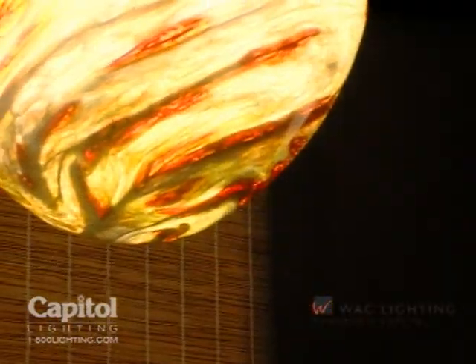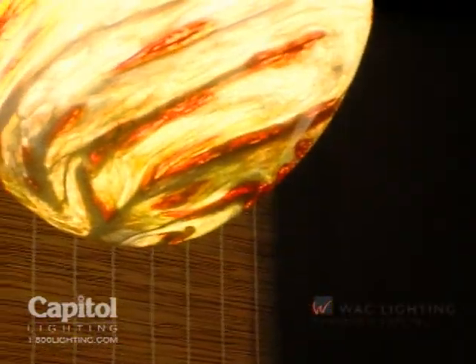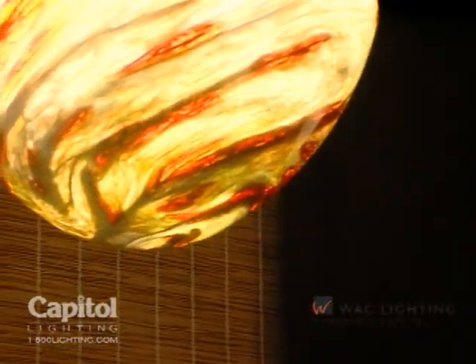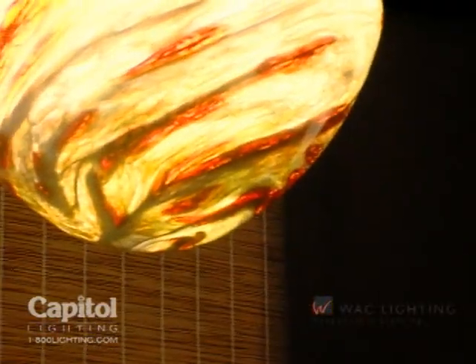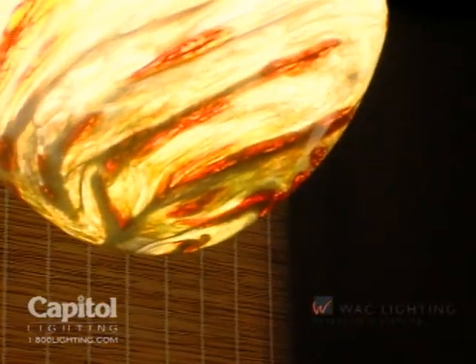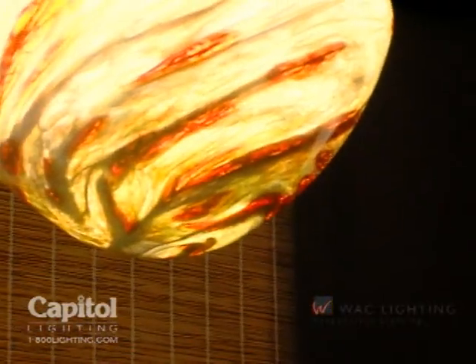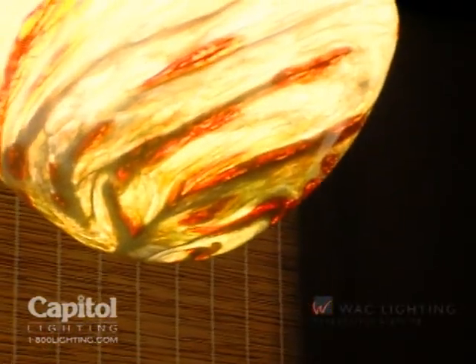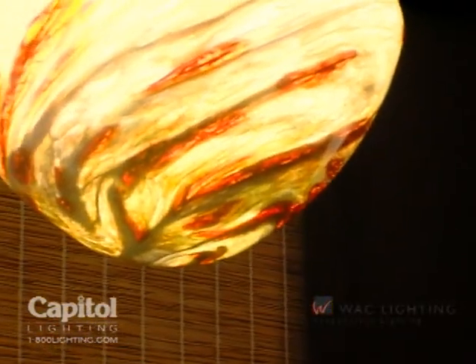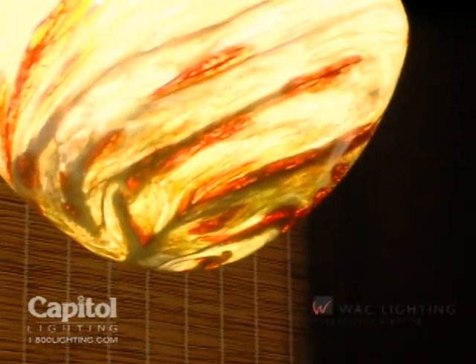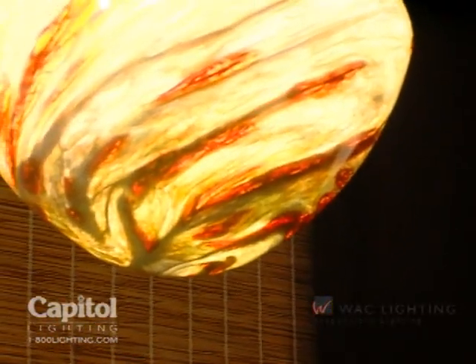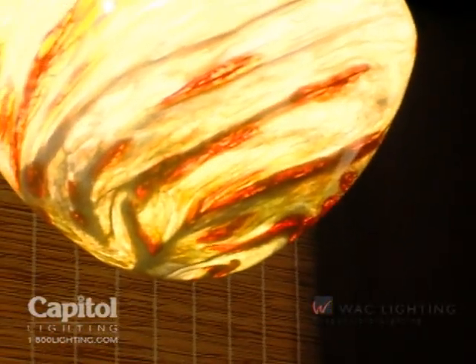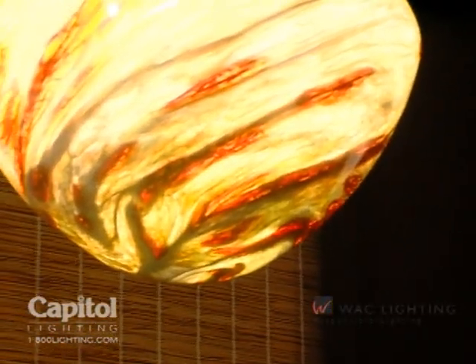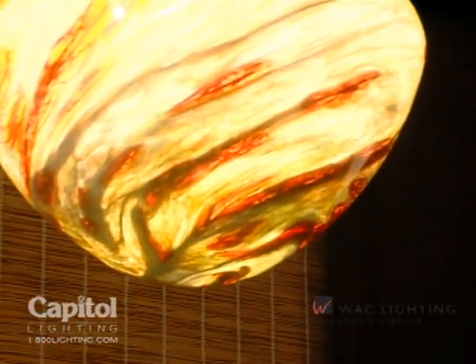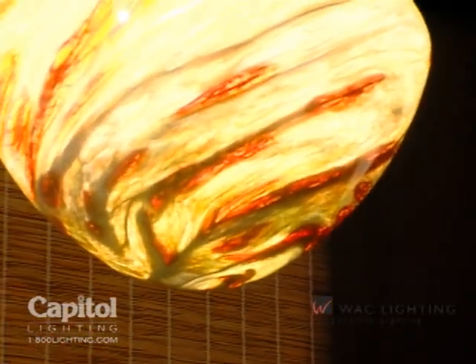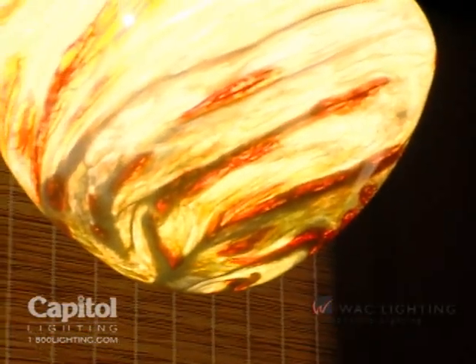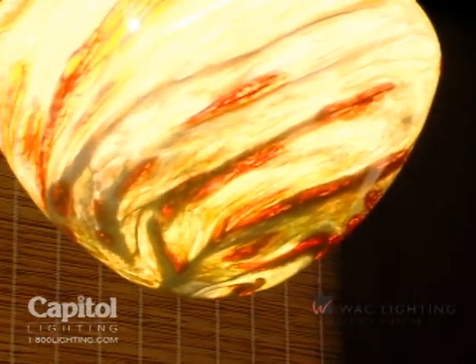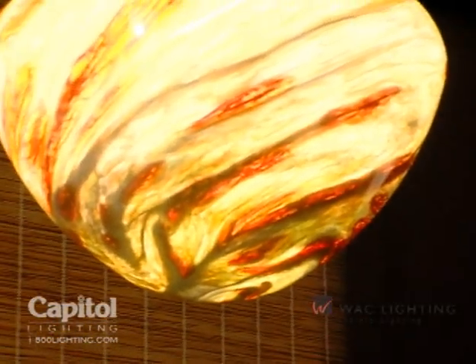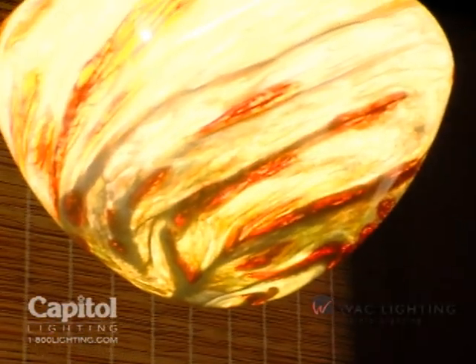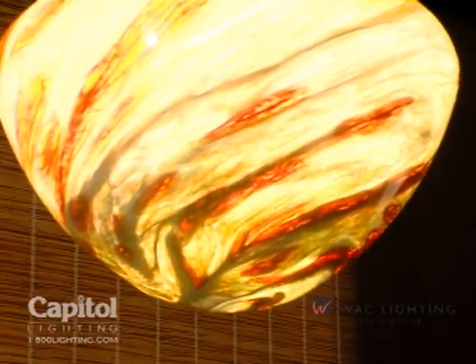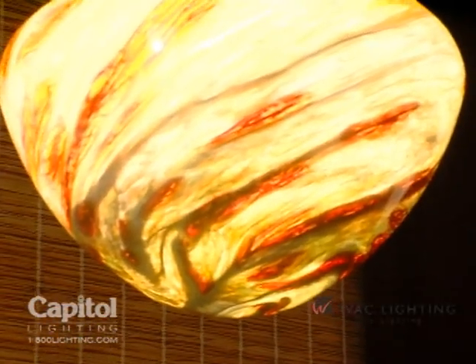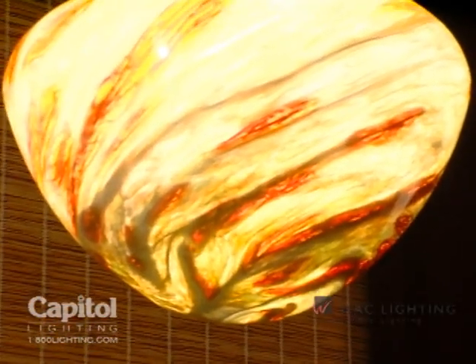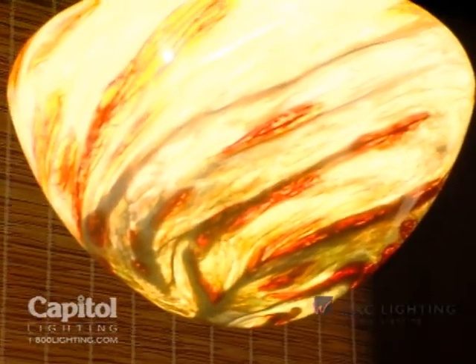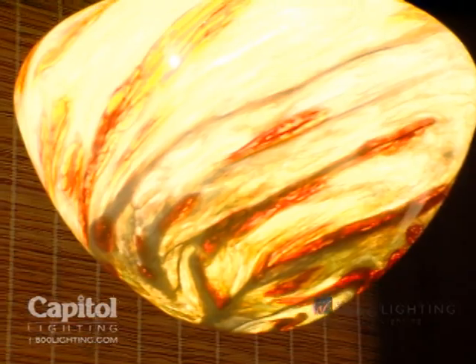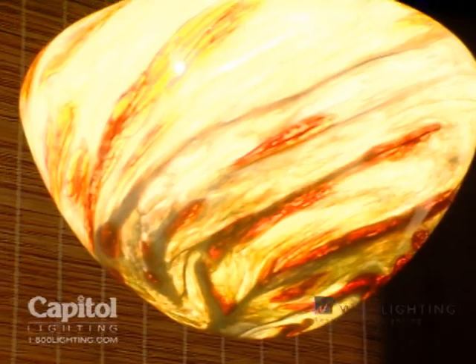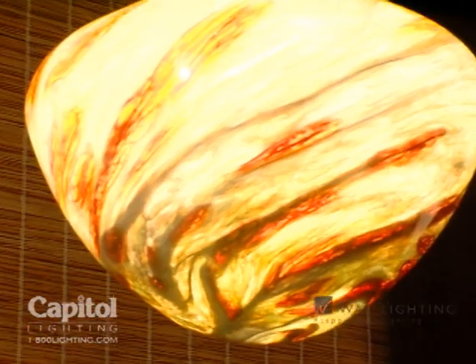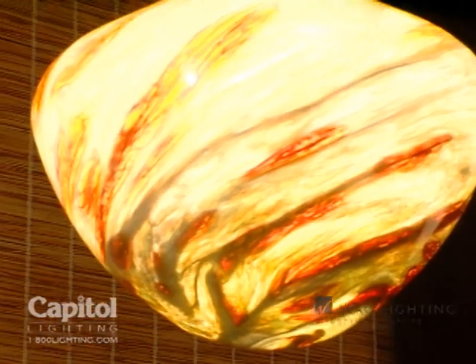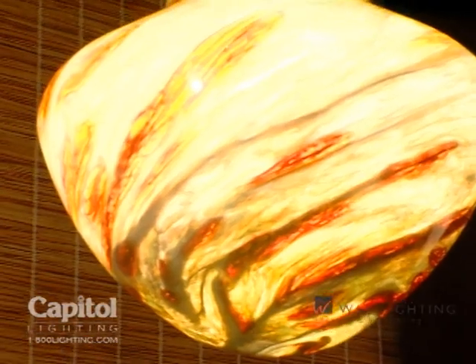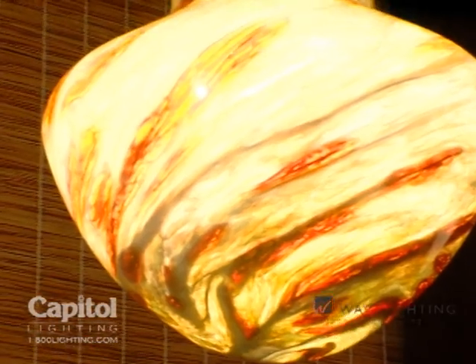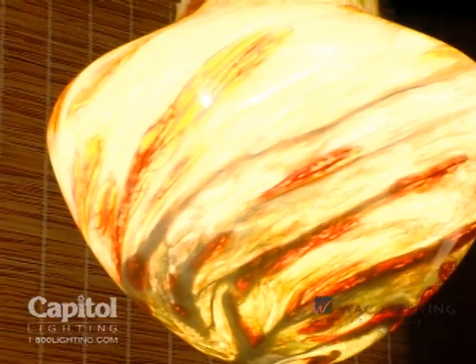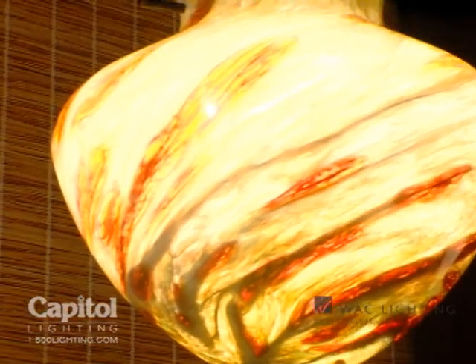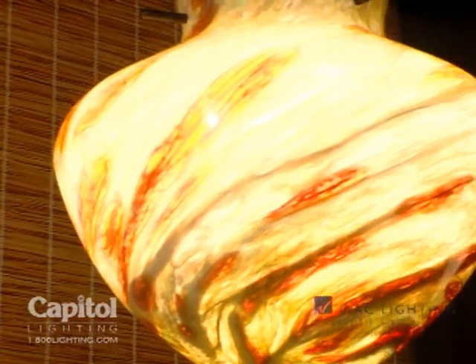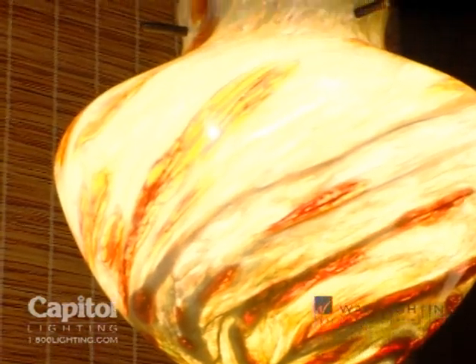The red rock pendant is inspired by the sandstone formations in the spectacular canyons of Nevada.